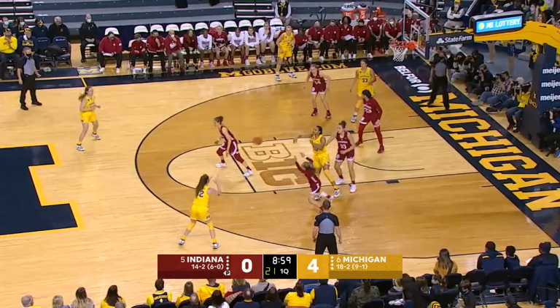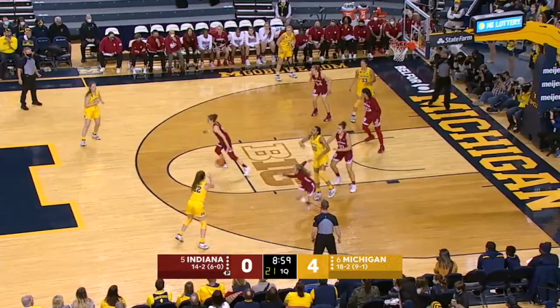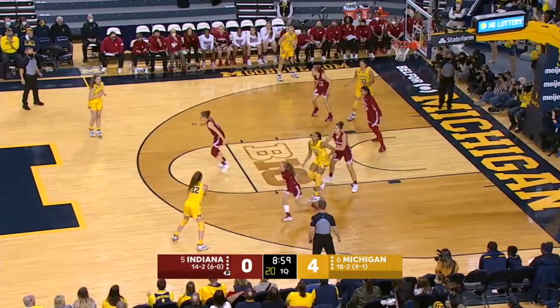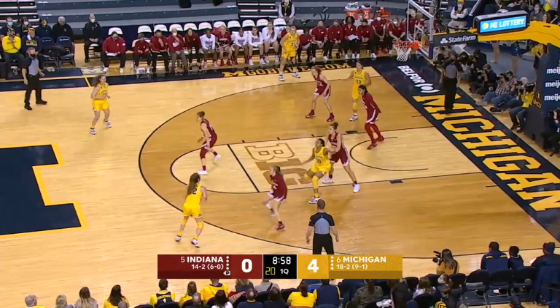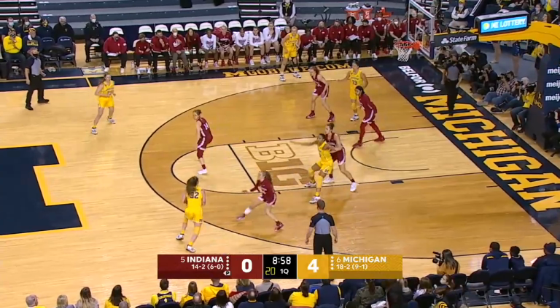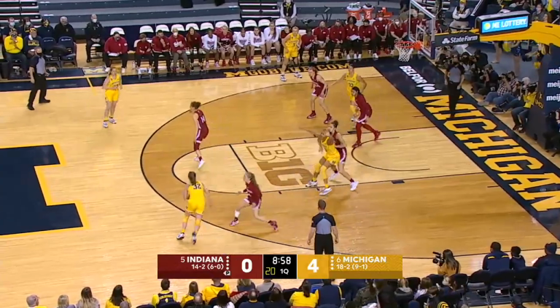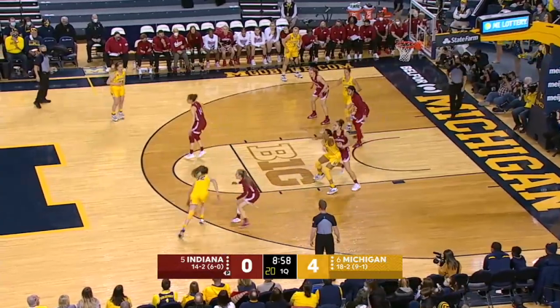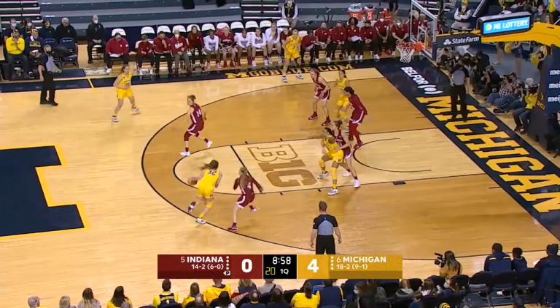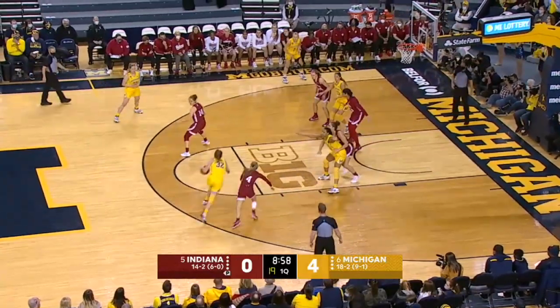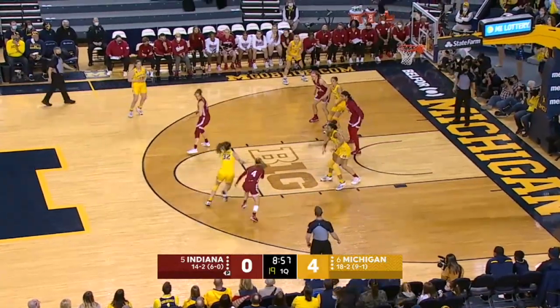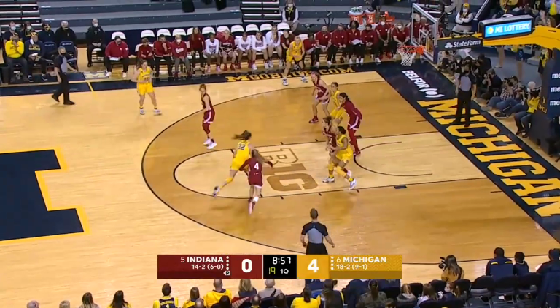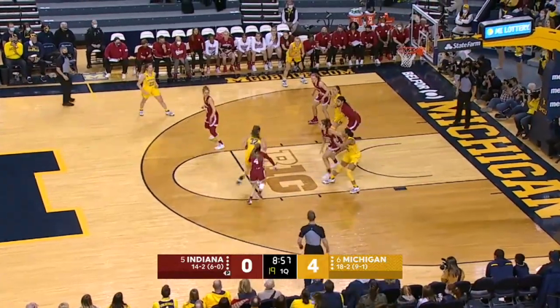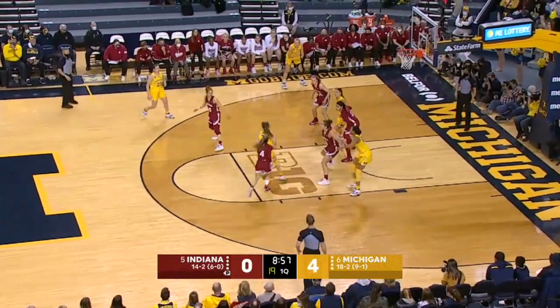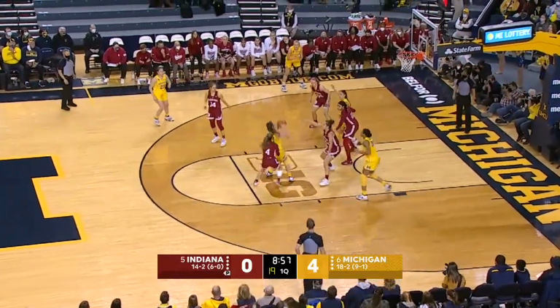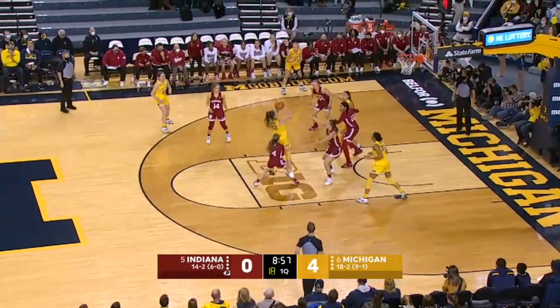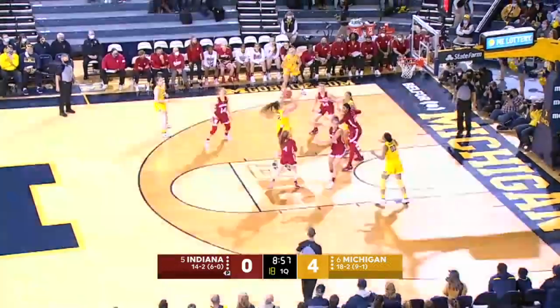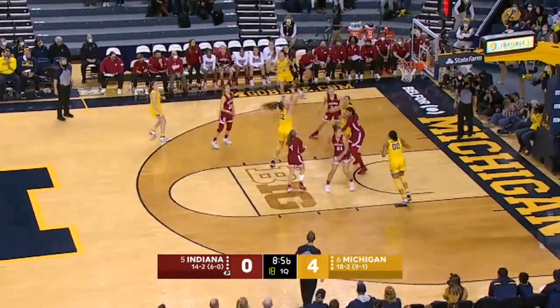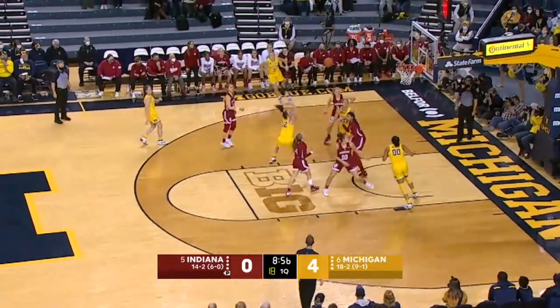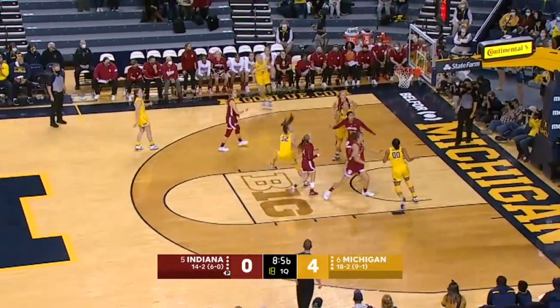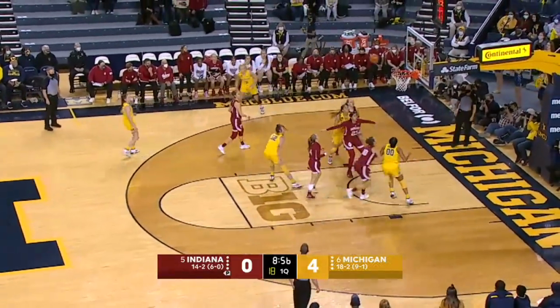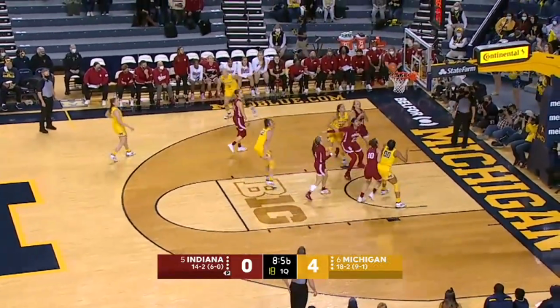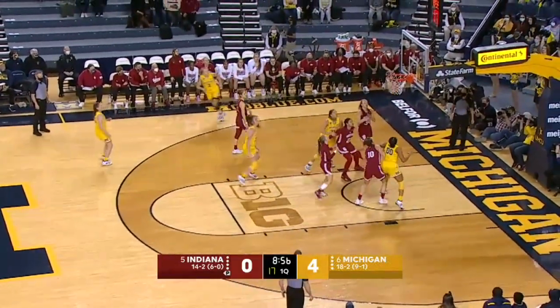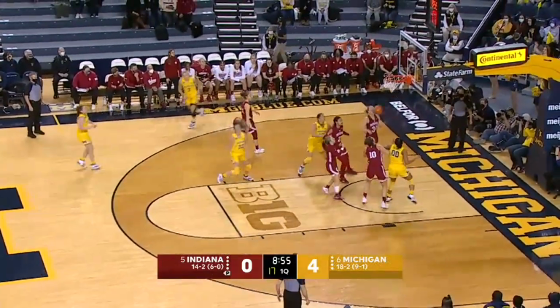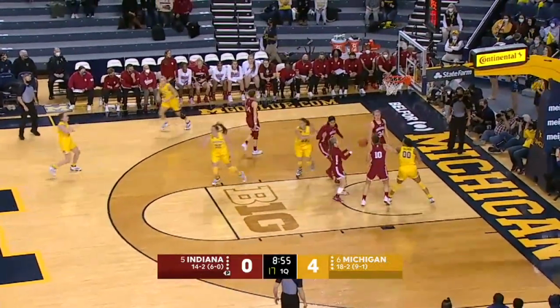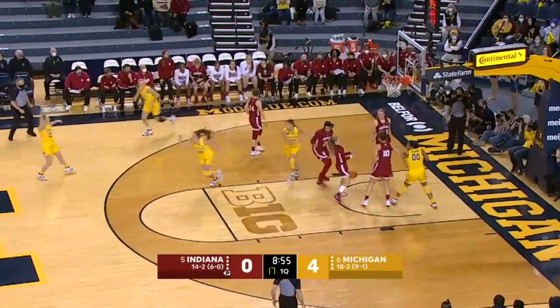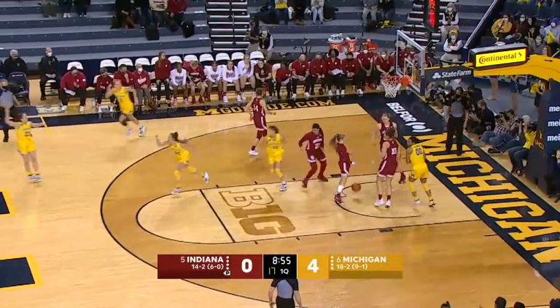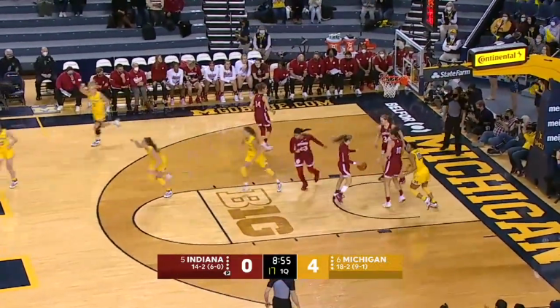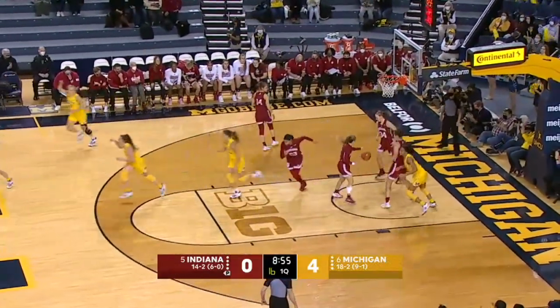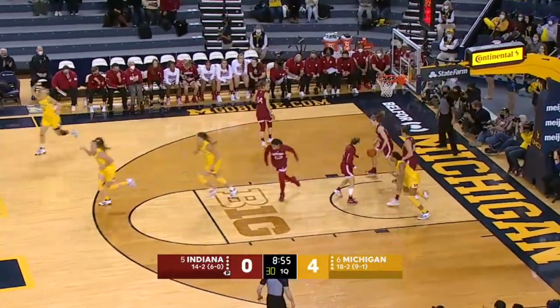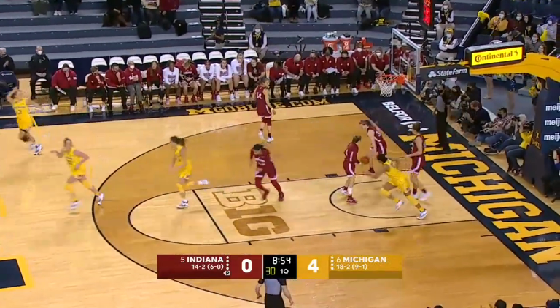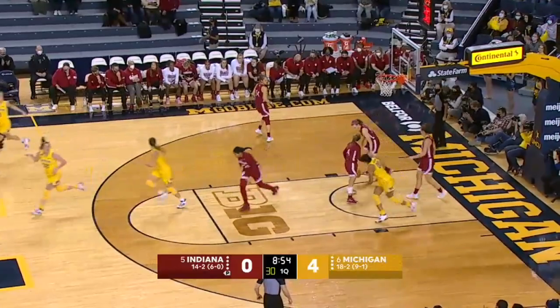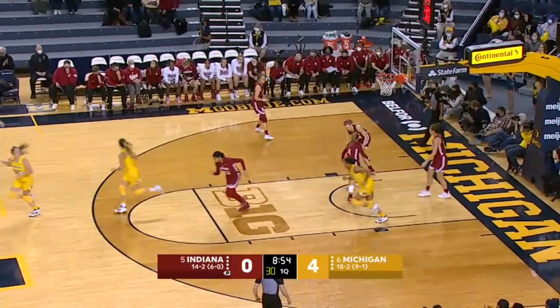This time passing out of single coverage — Leah Brown, boy, what a find.